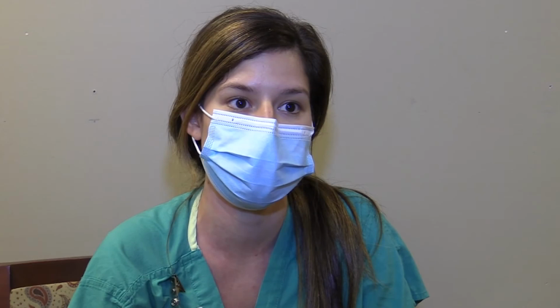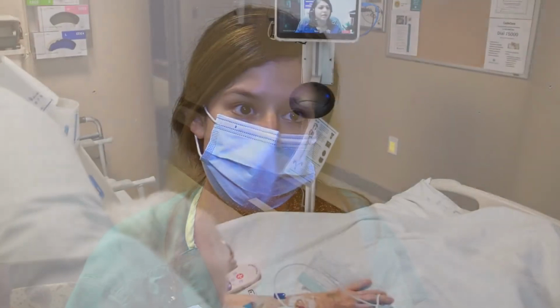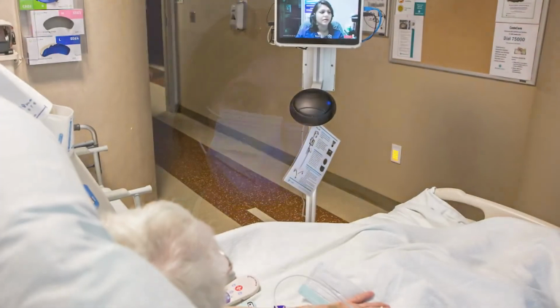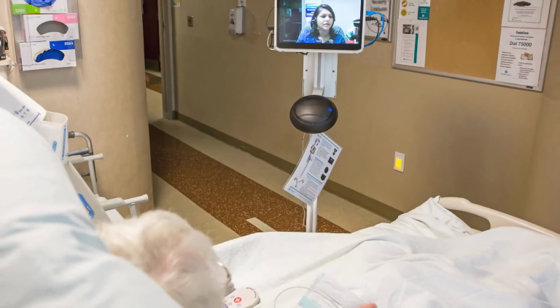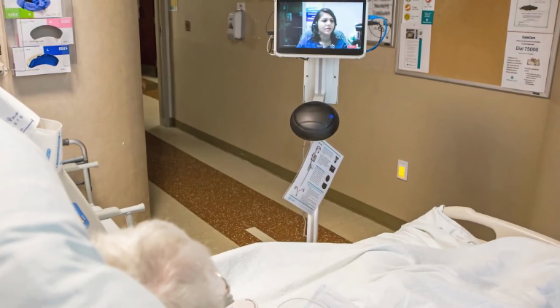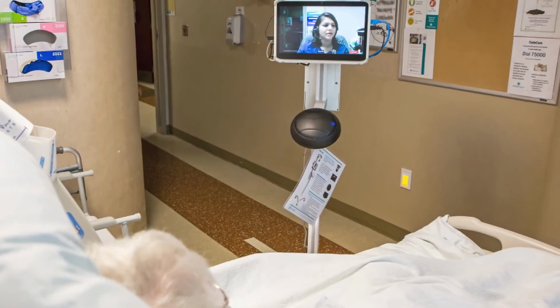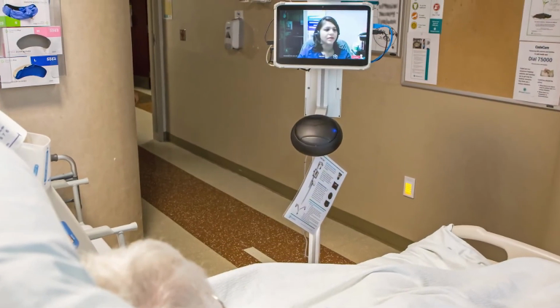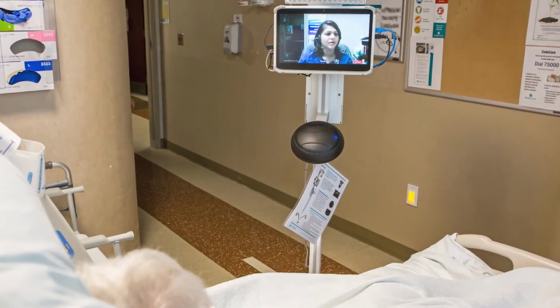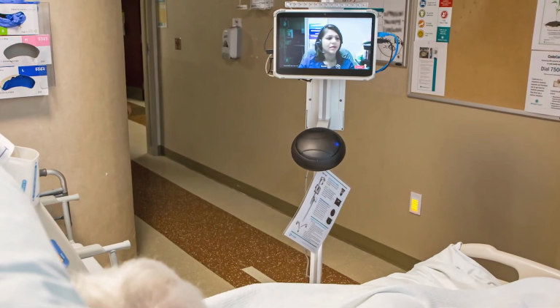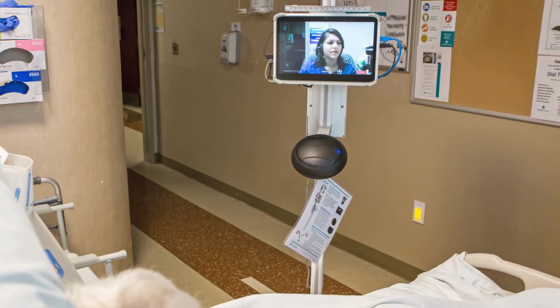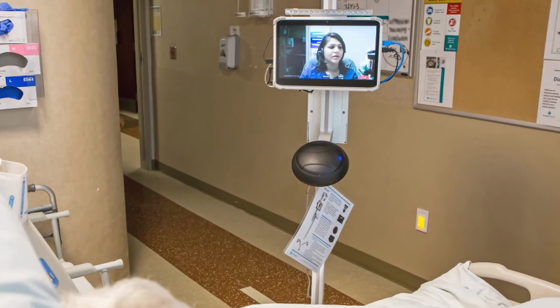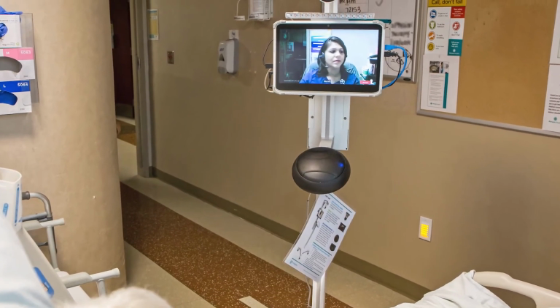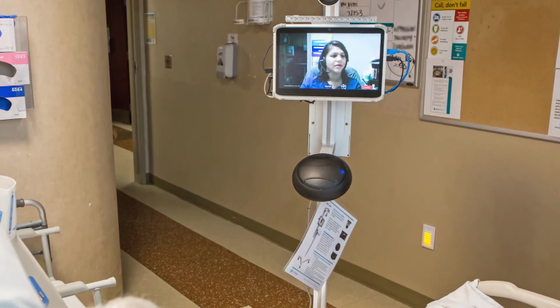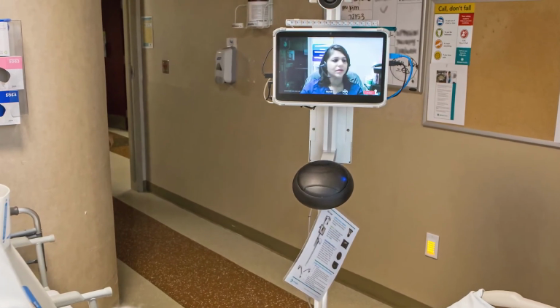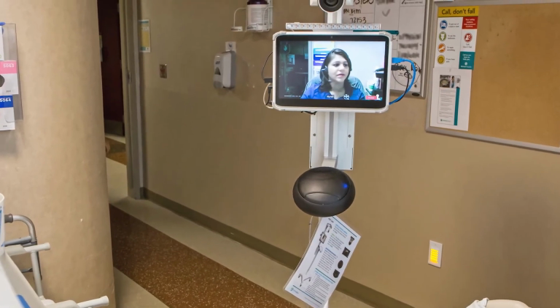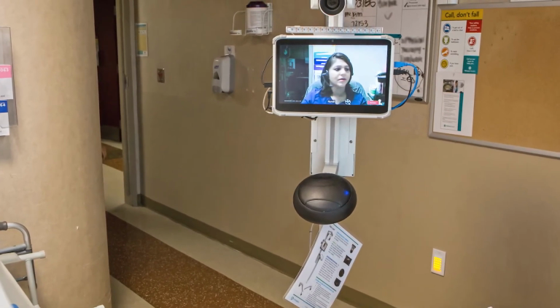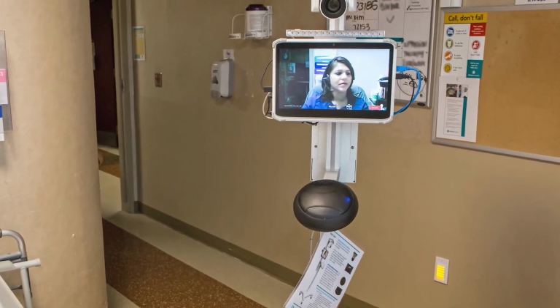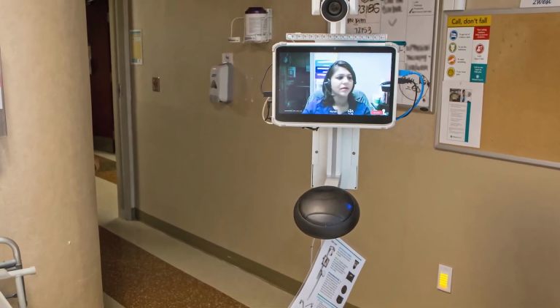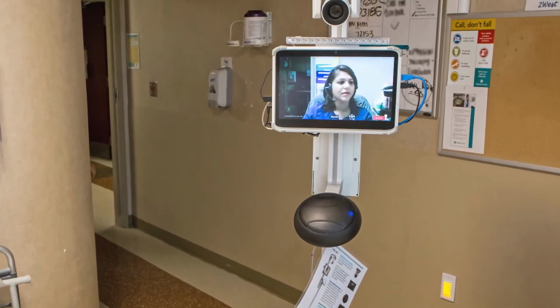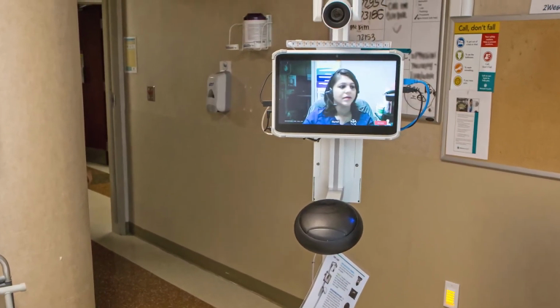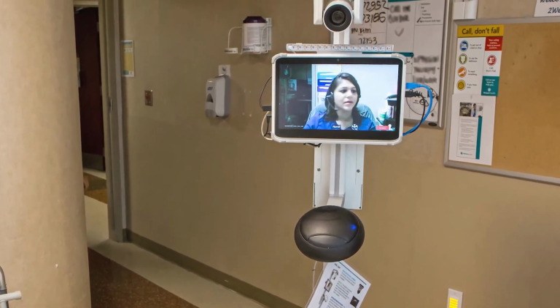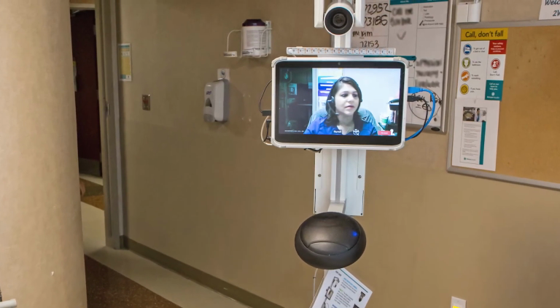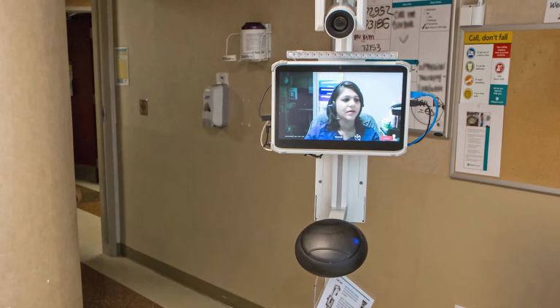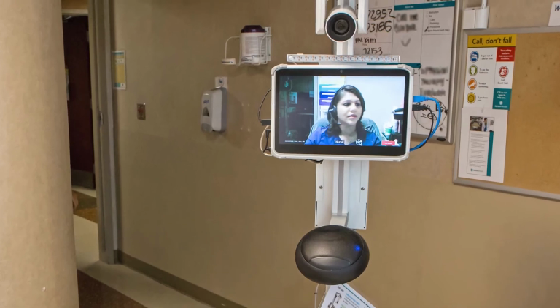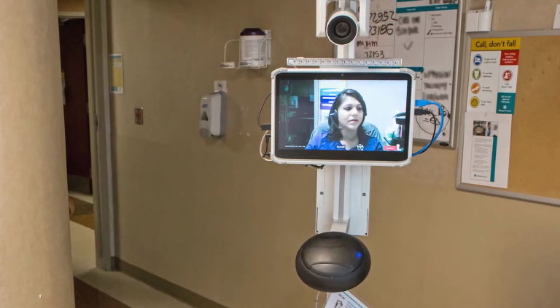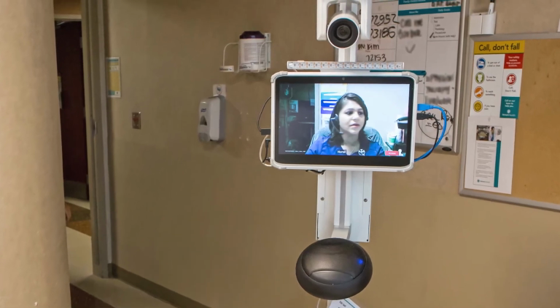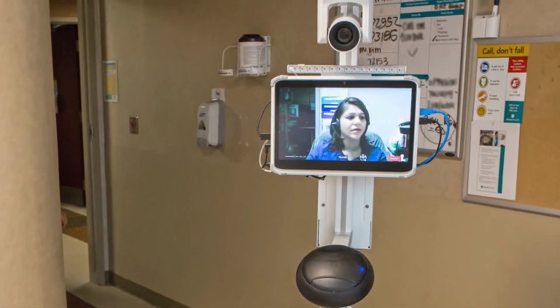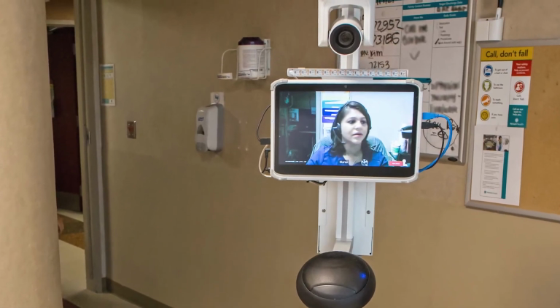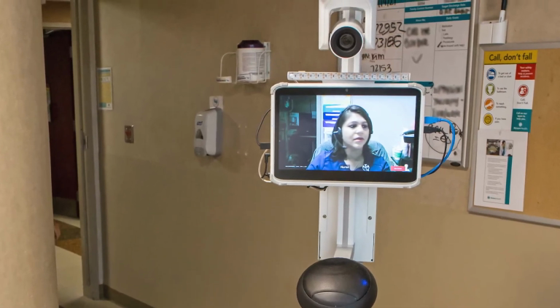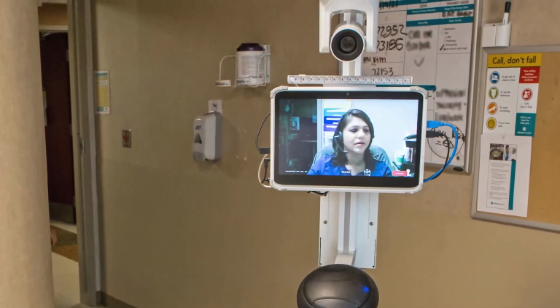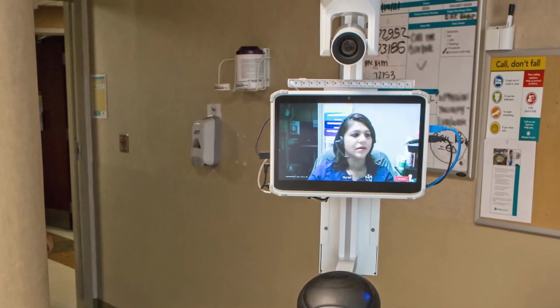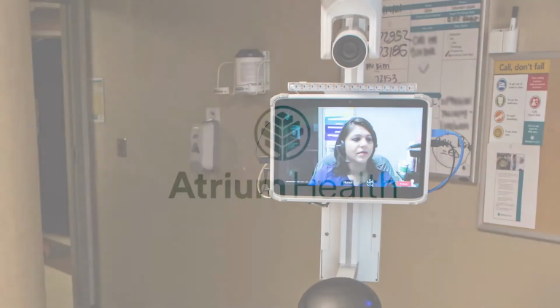Because they handle the charting, I have more time face to face with the patient. I don't feel as alone — I feel like I have a team there to support me more.